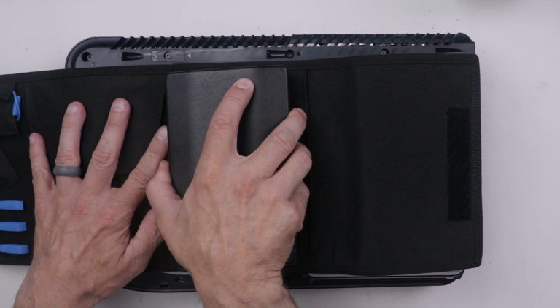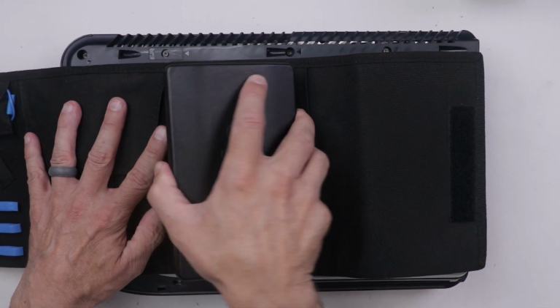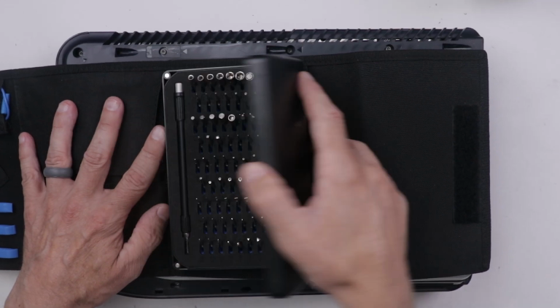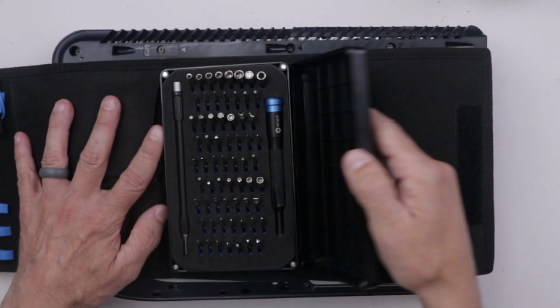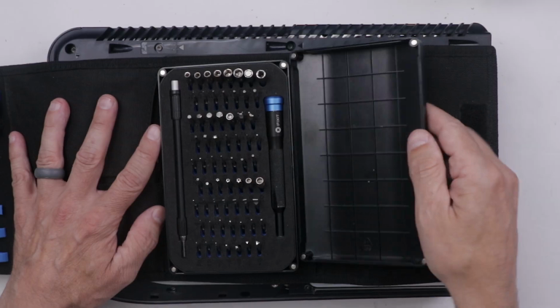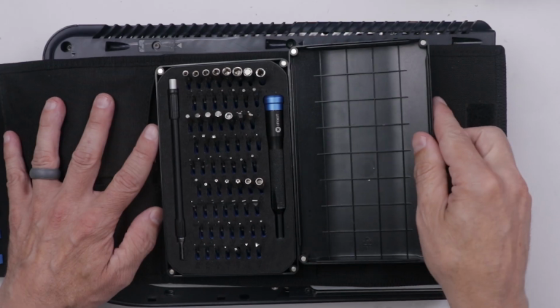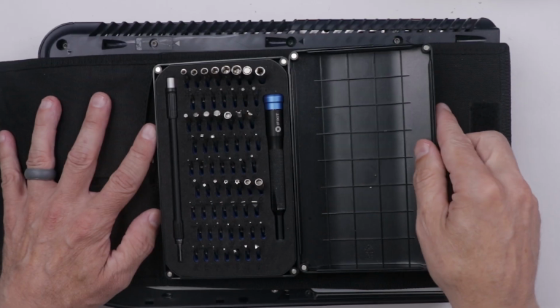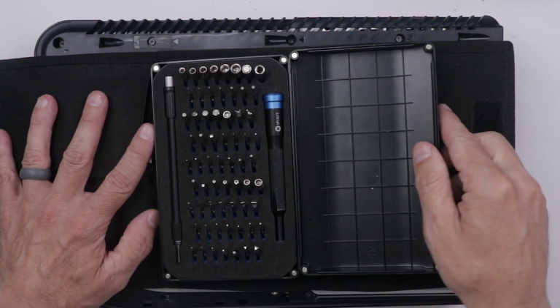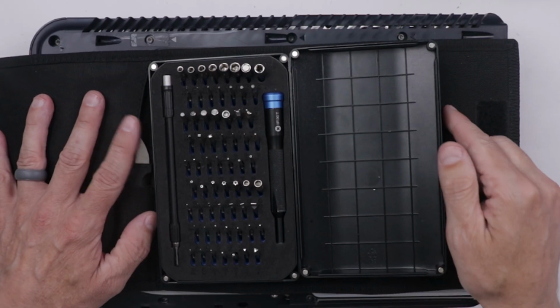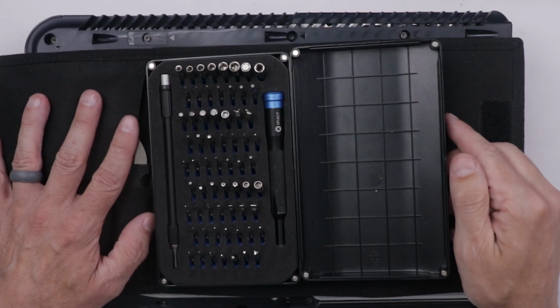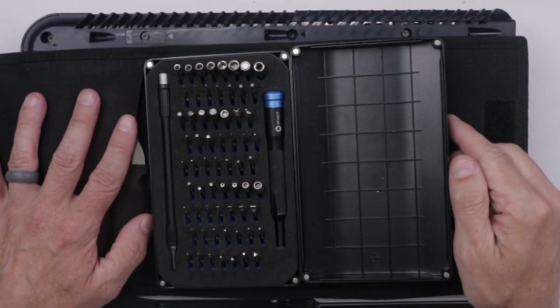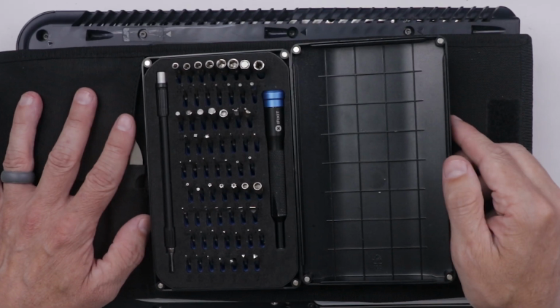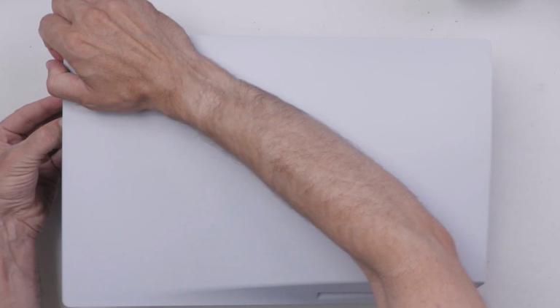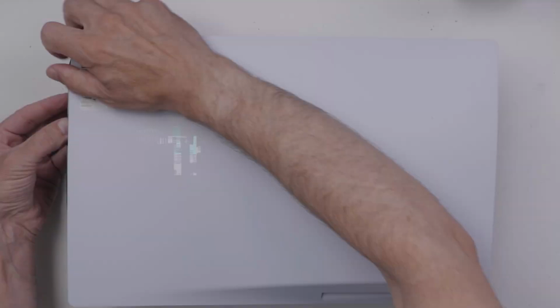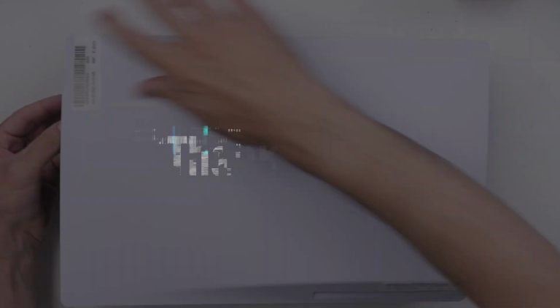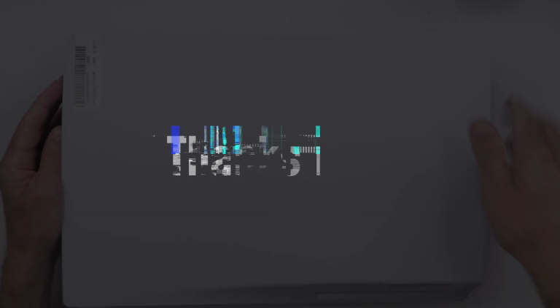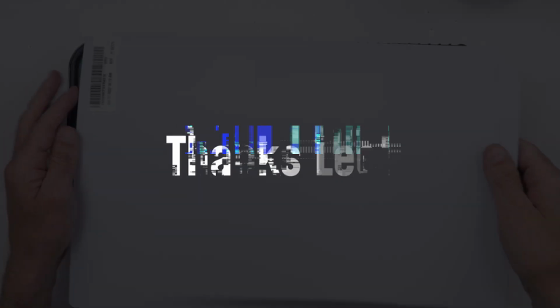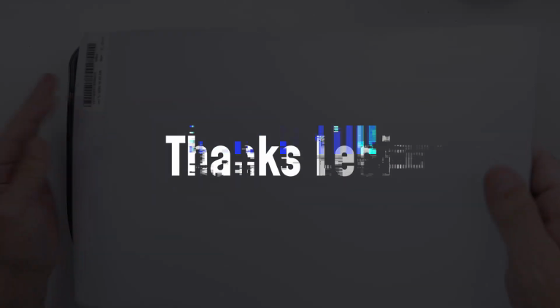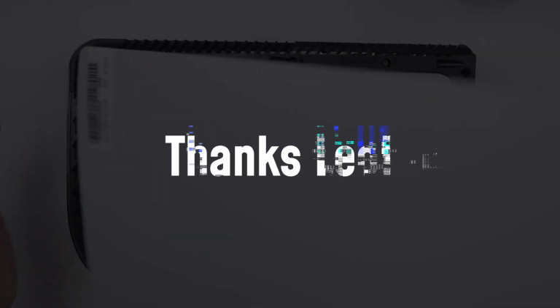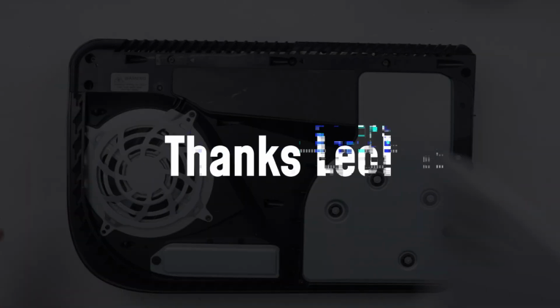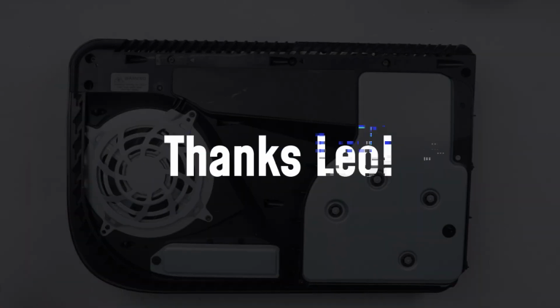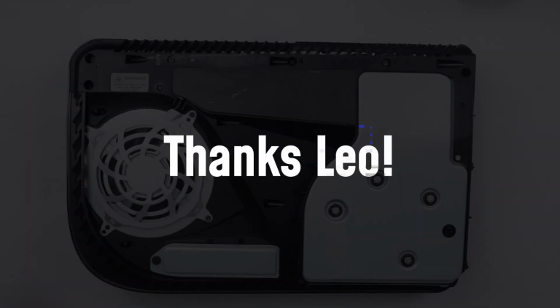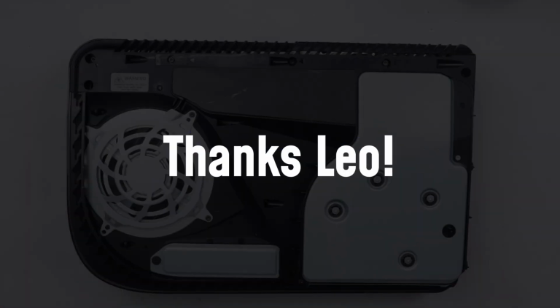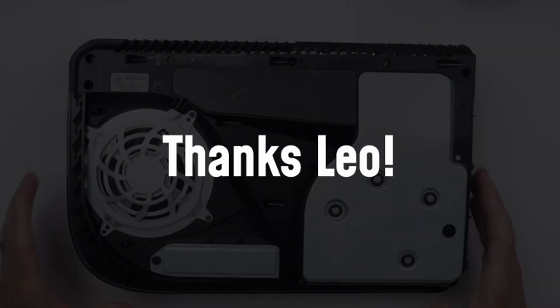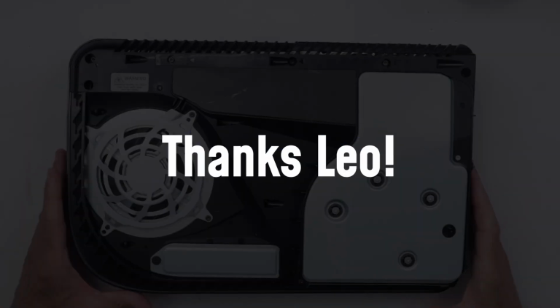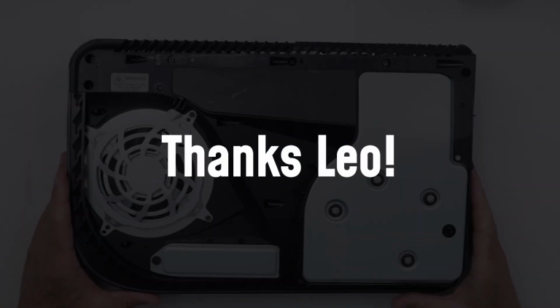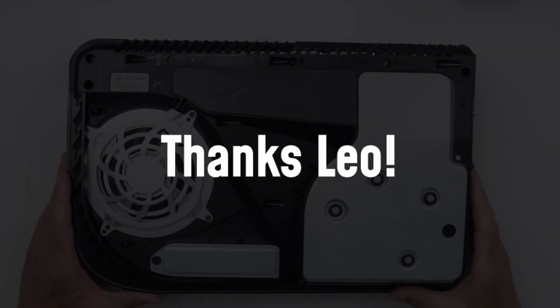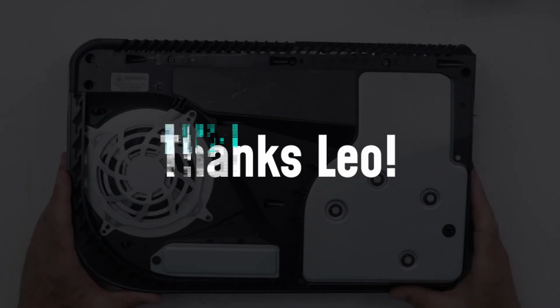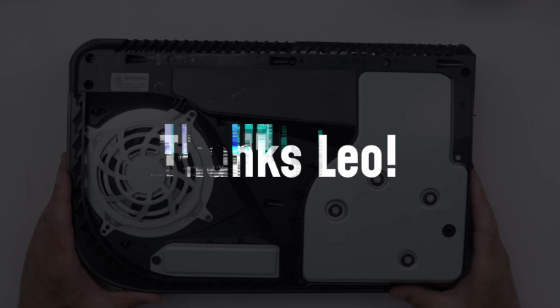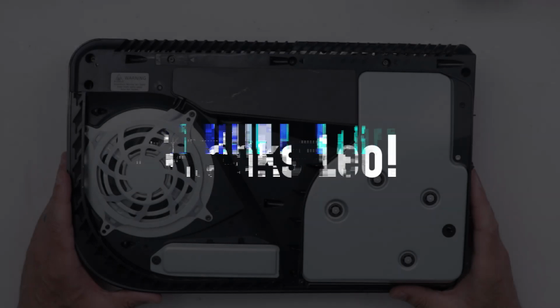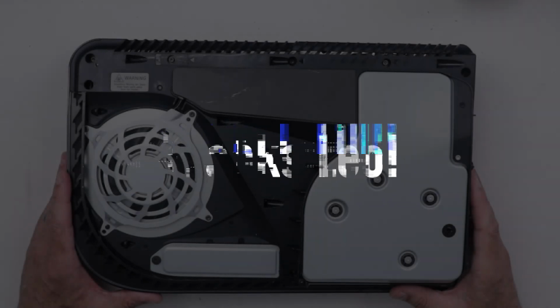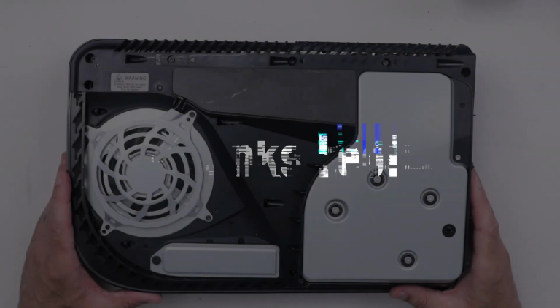This video is sponsored by iFixit. More on them in a minute.